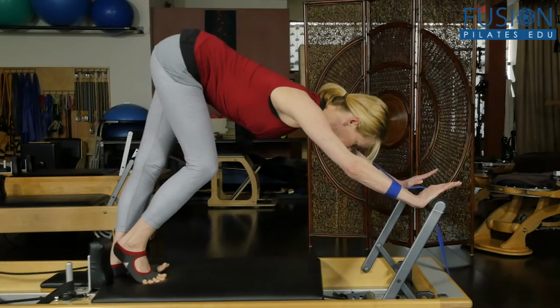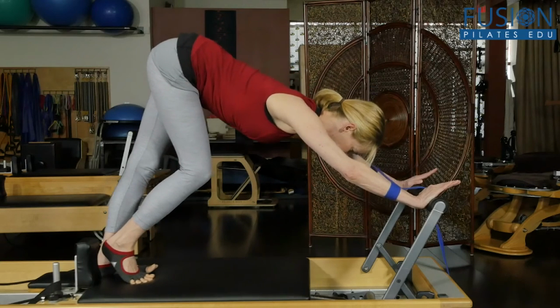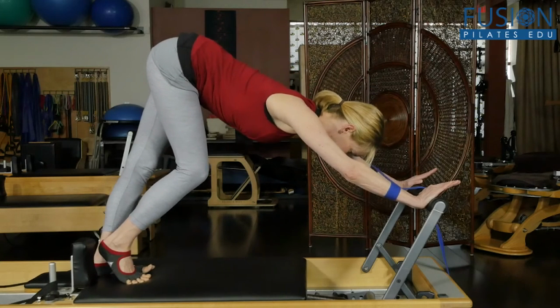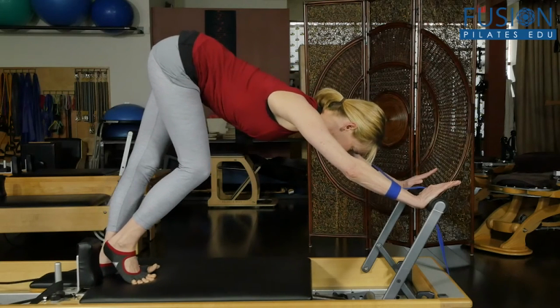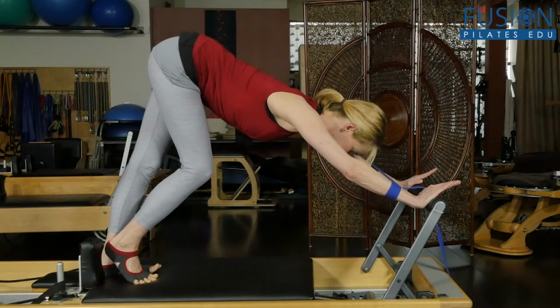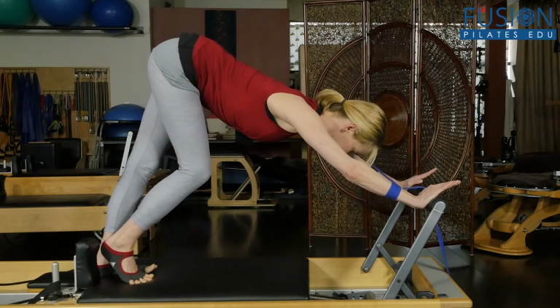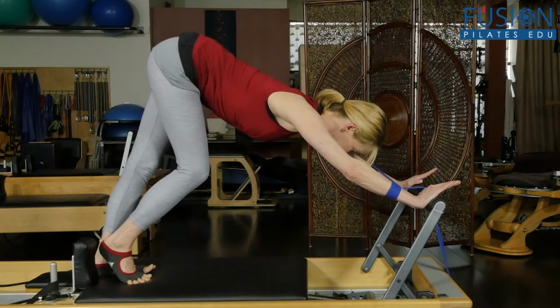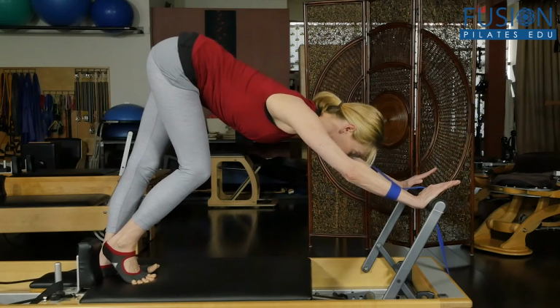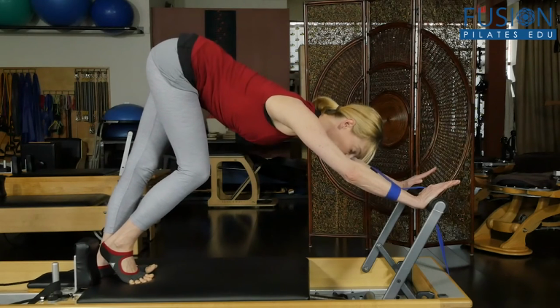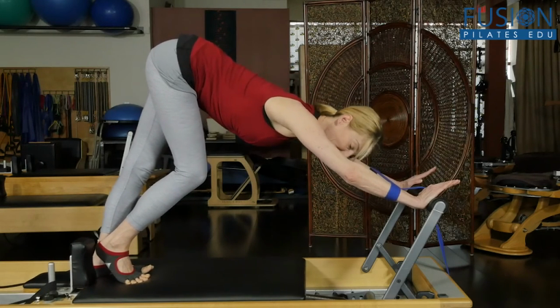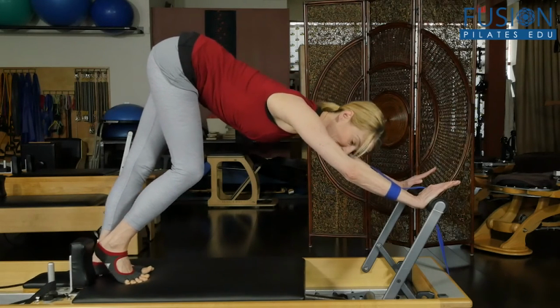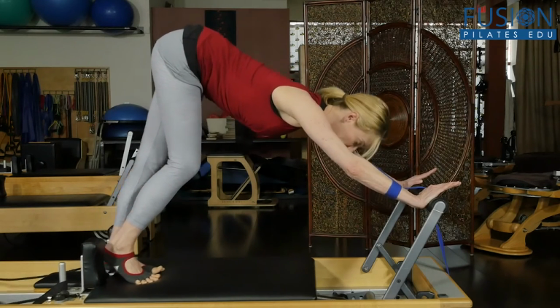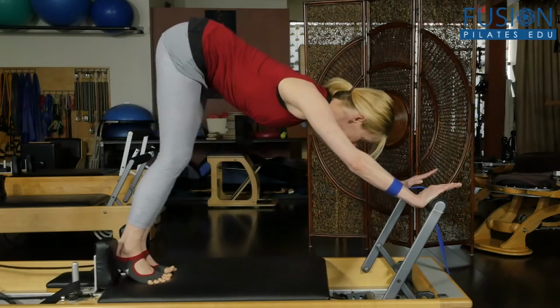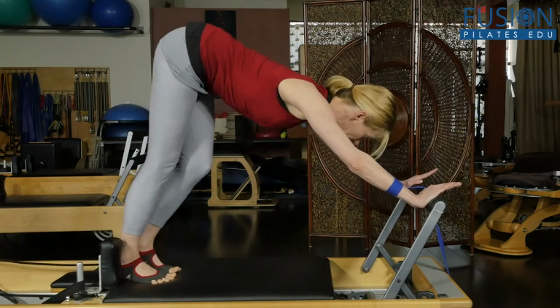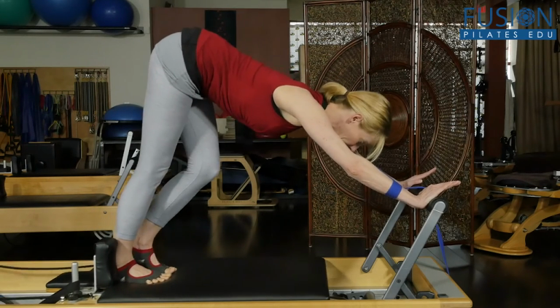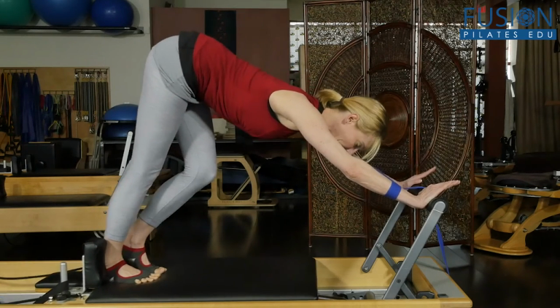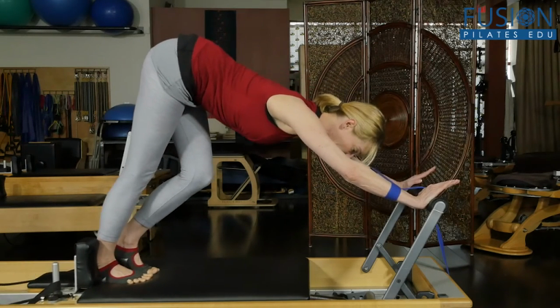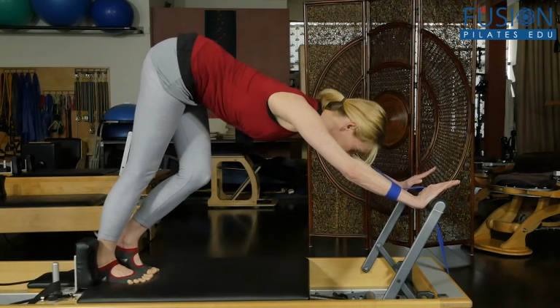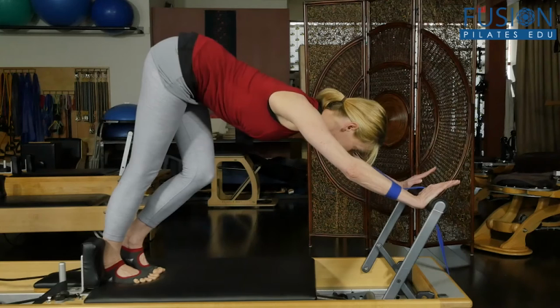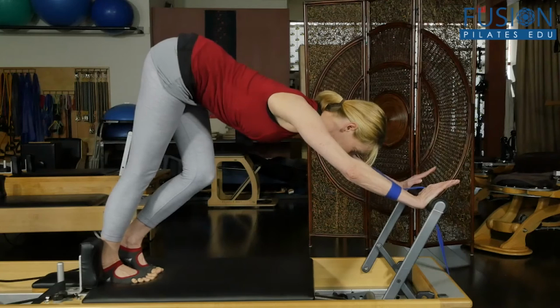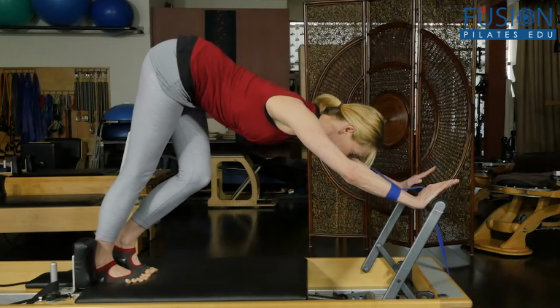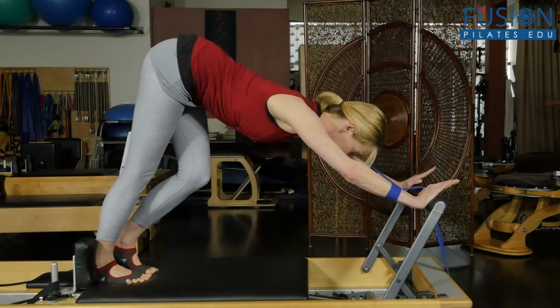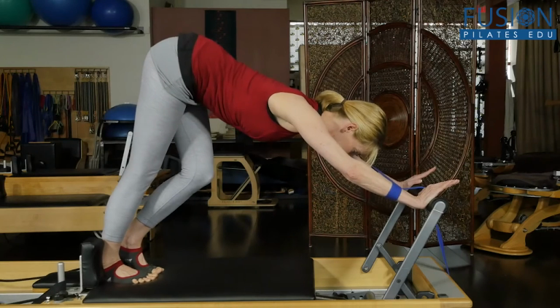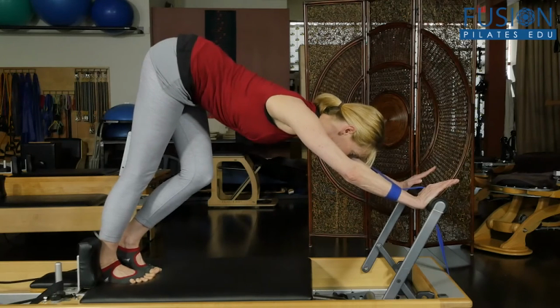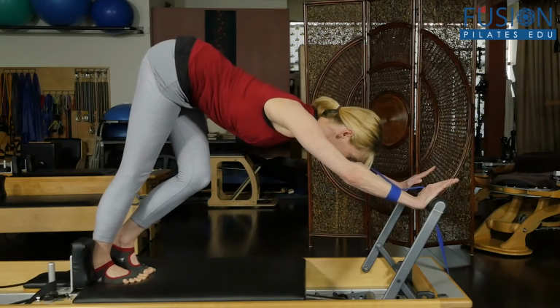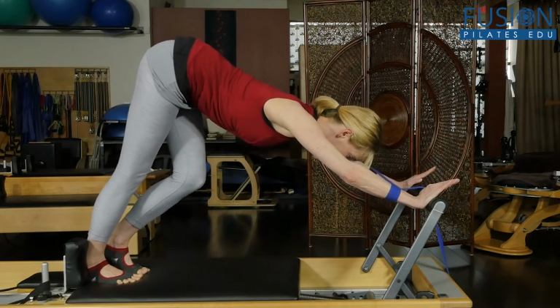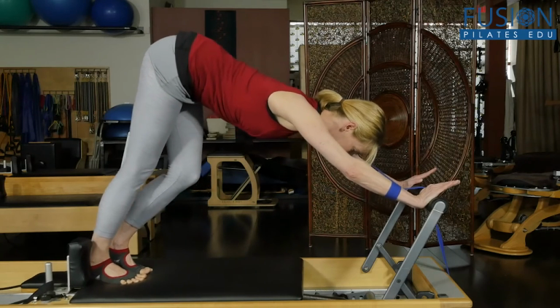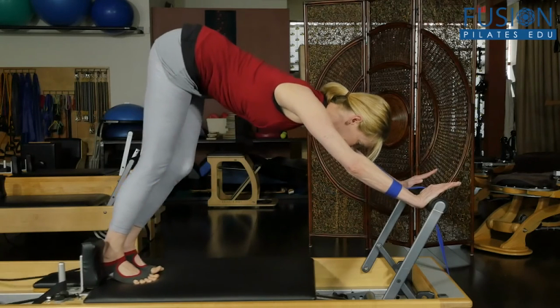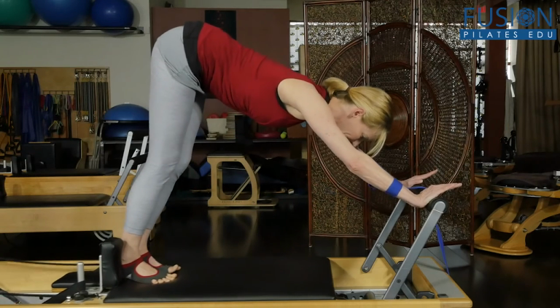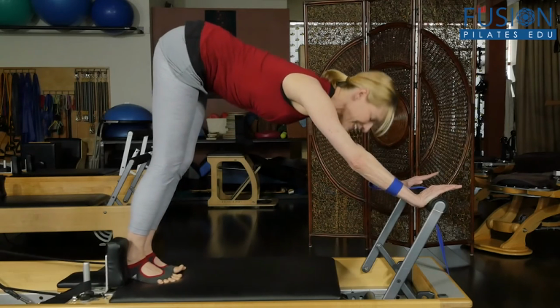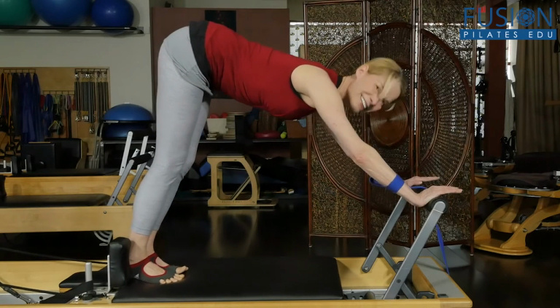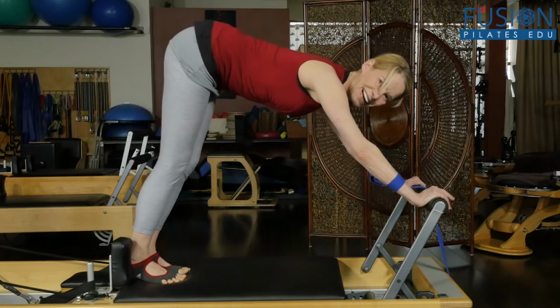Three, two, one — still staying connected into my shoulders, into my upper back. Nice.